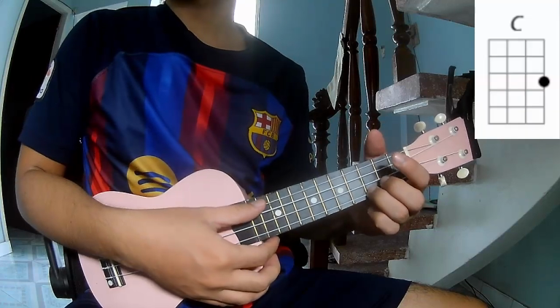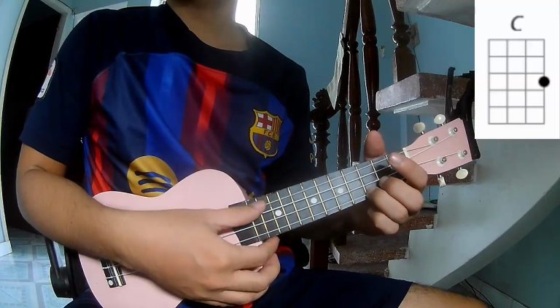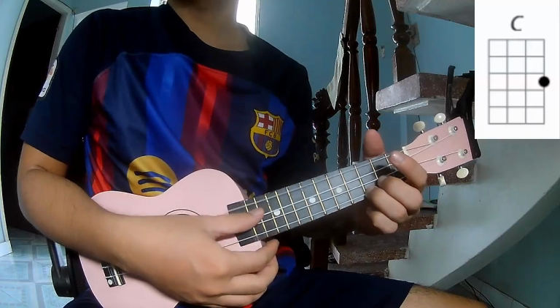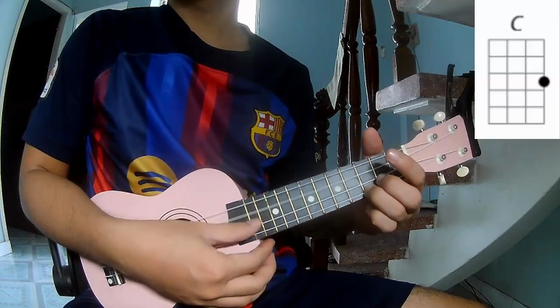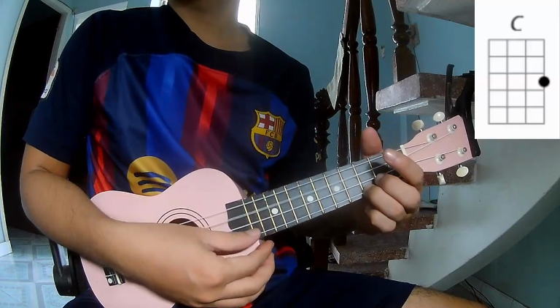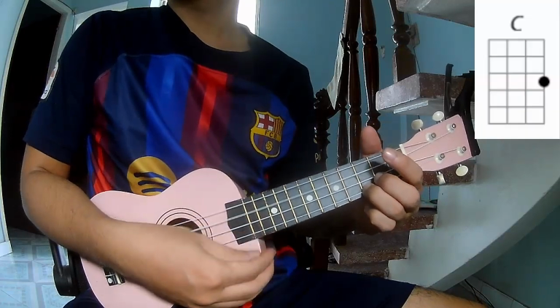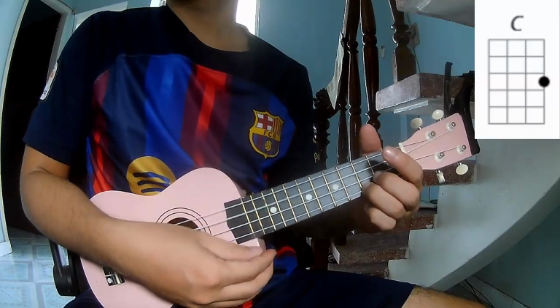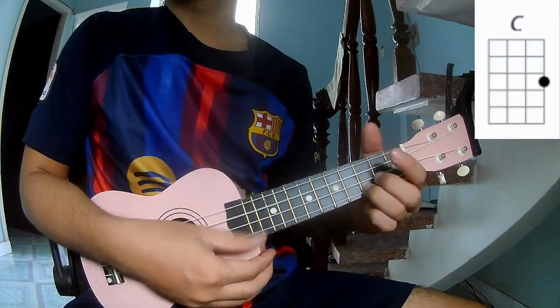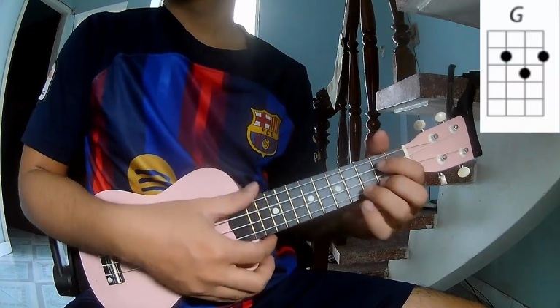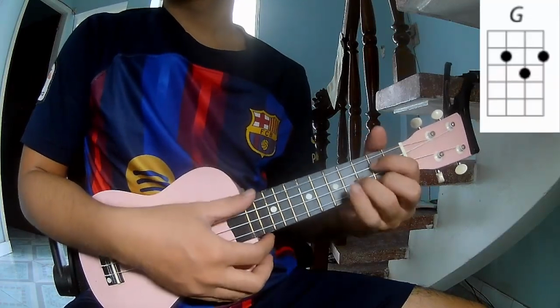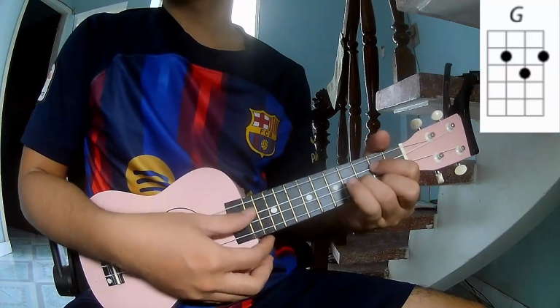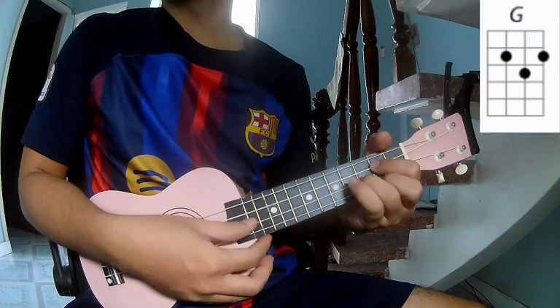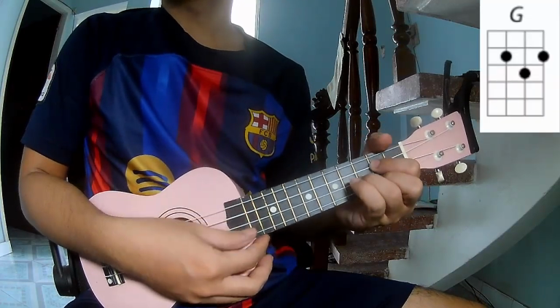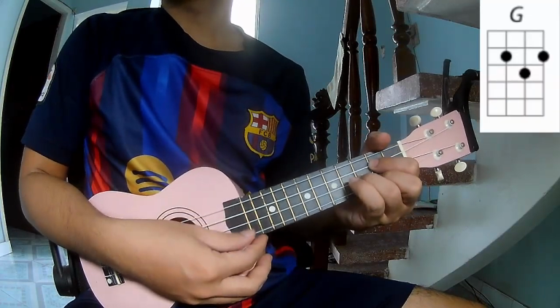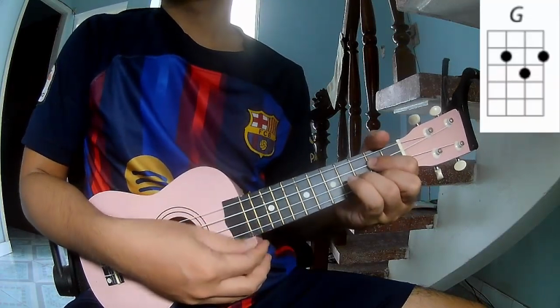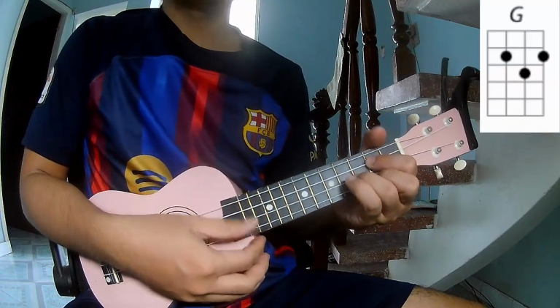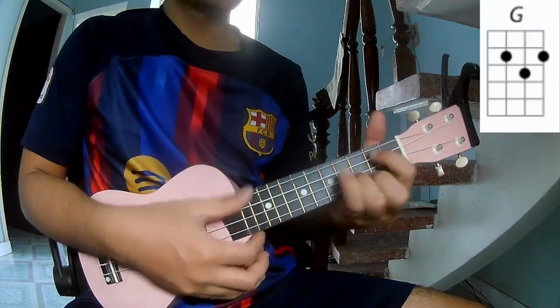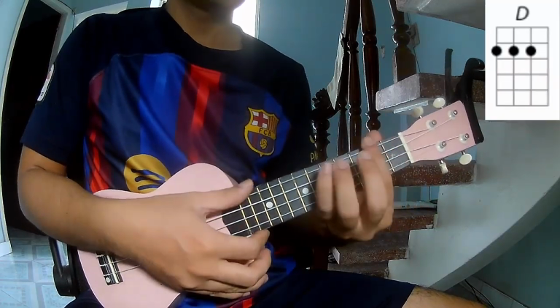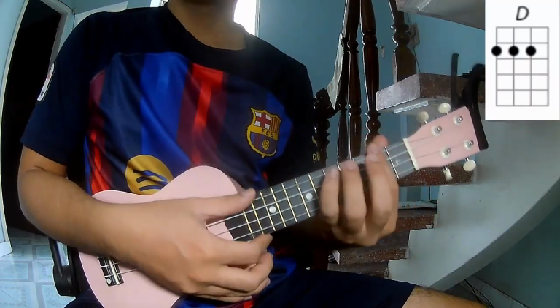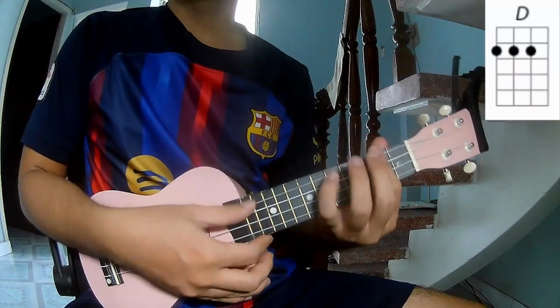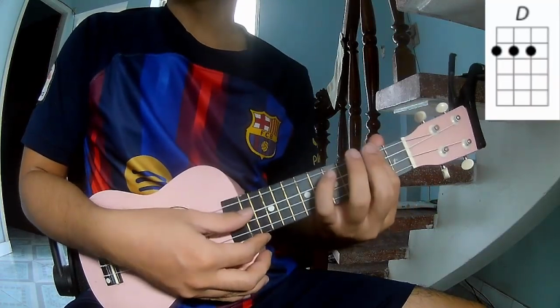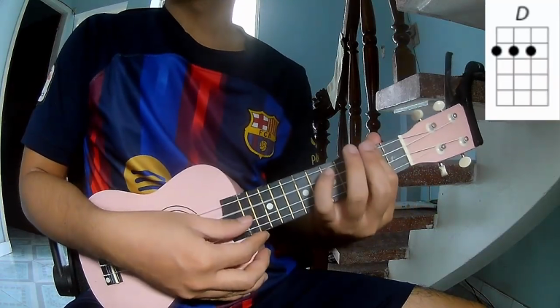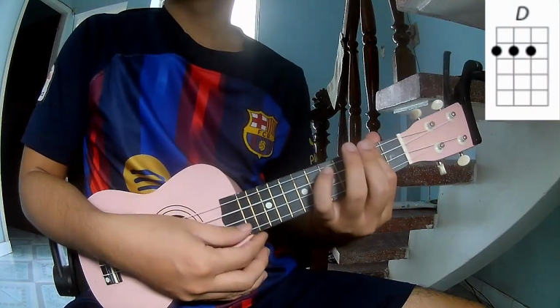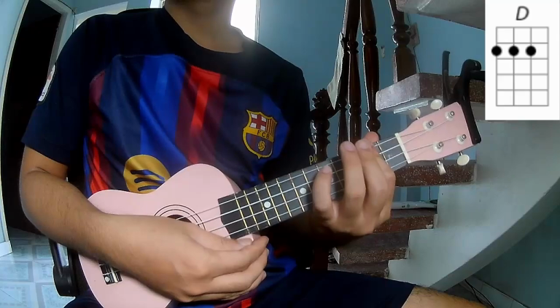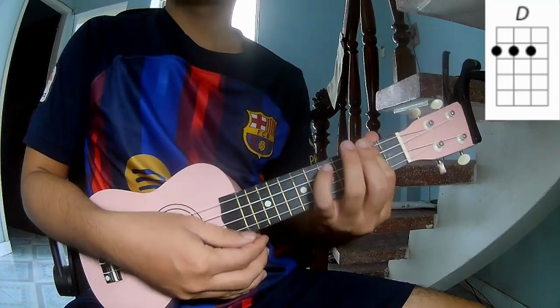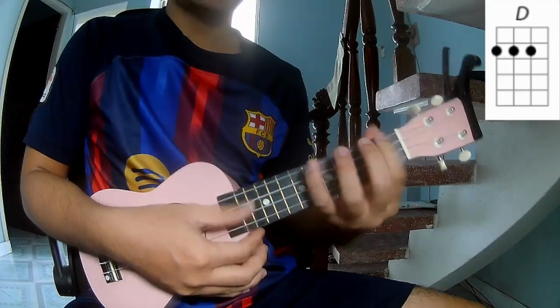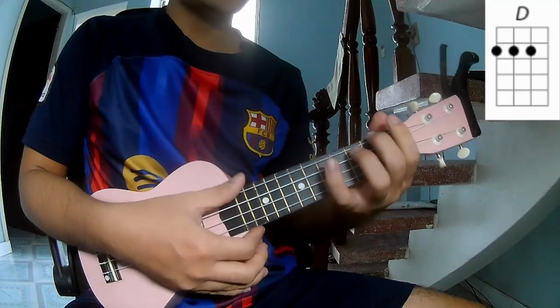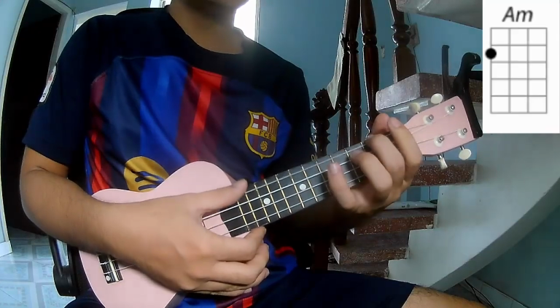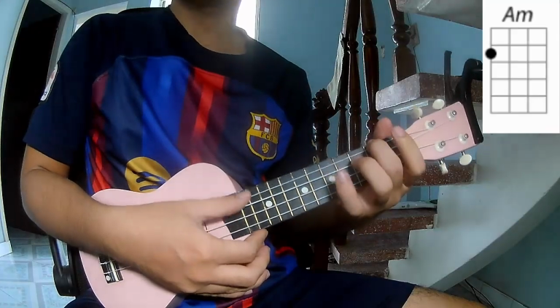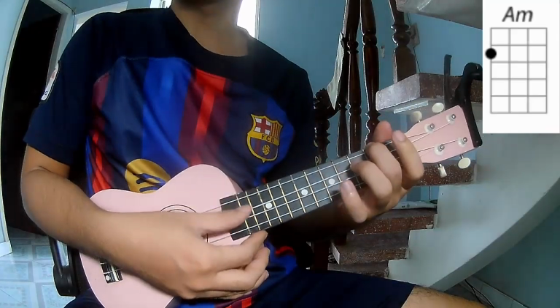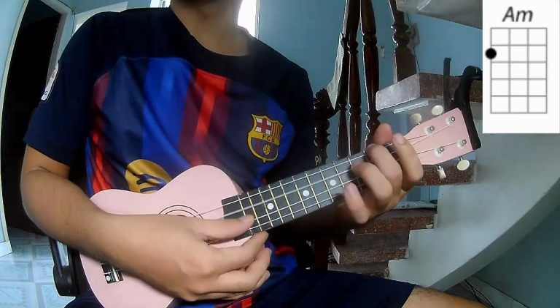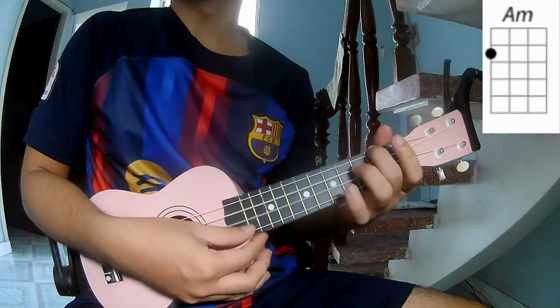The chords you'll need are: A, C, G, D, and Am.